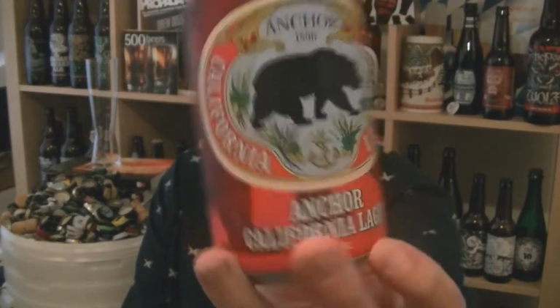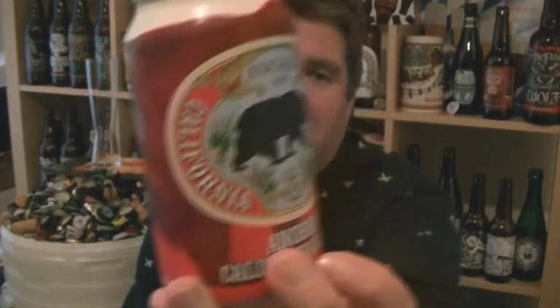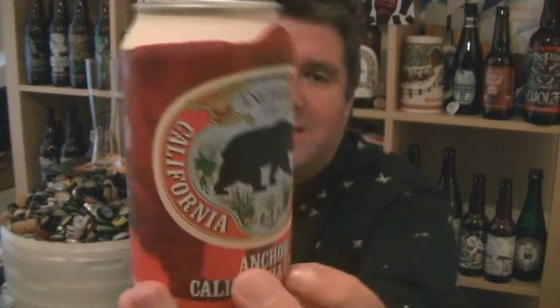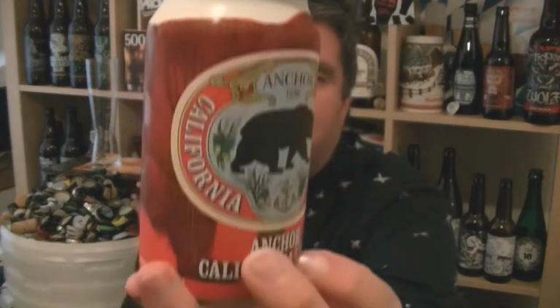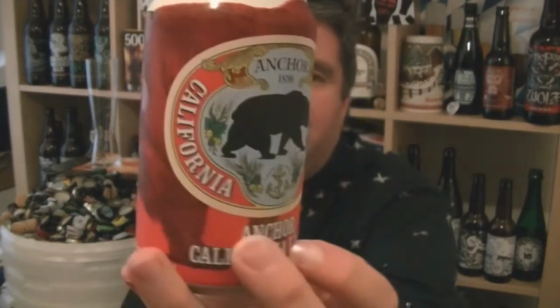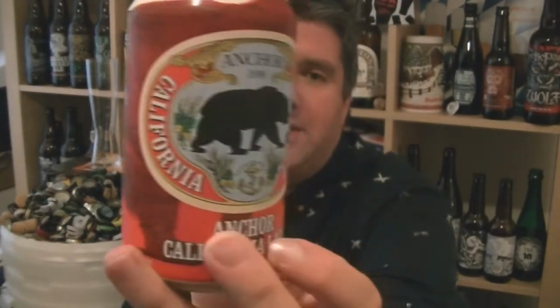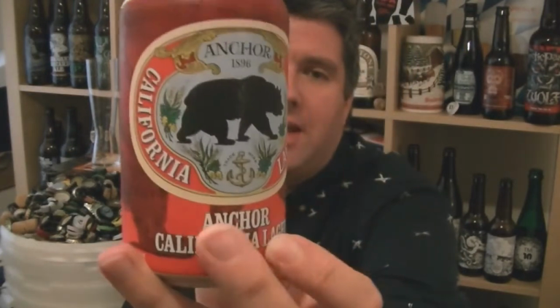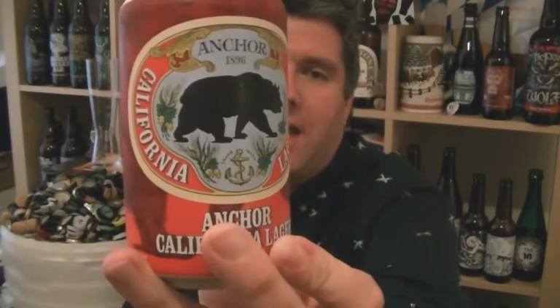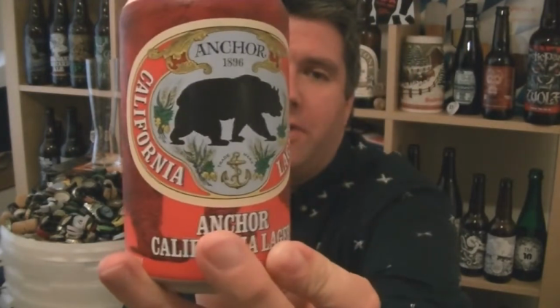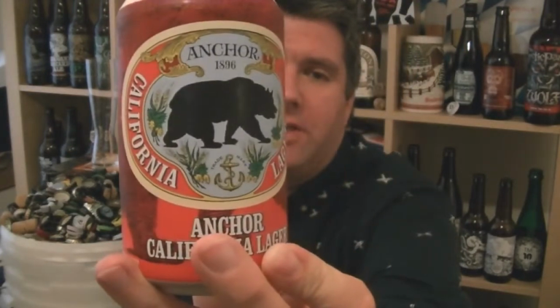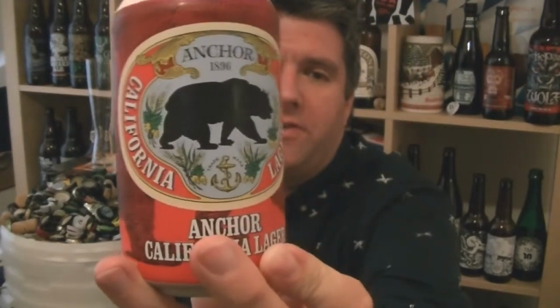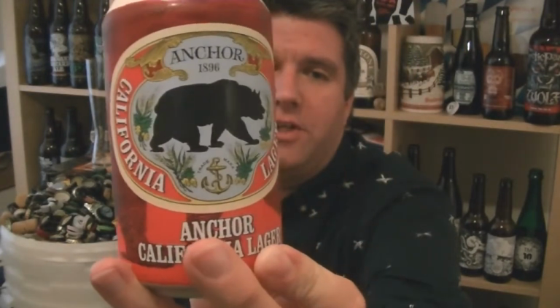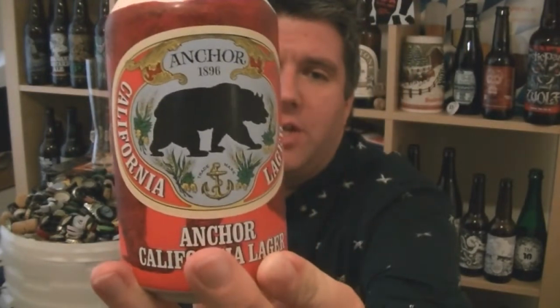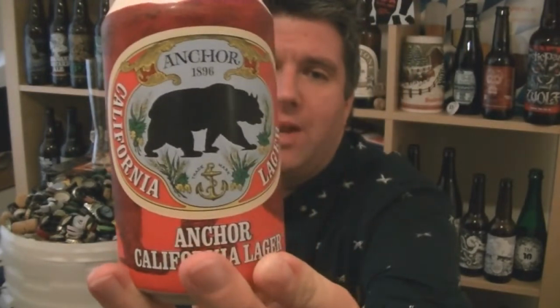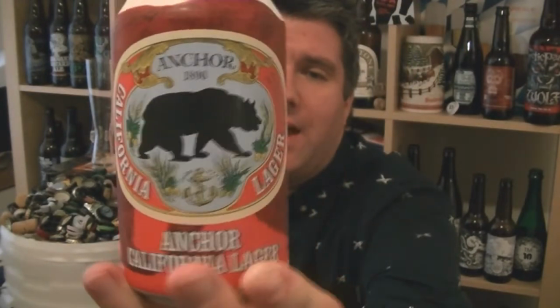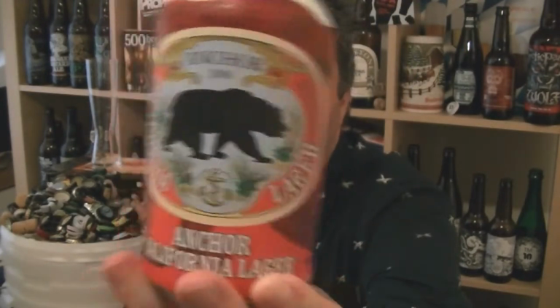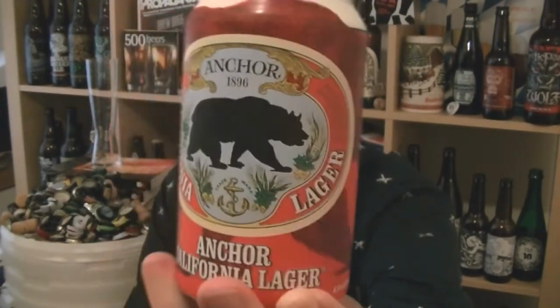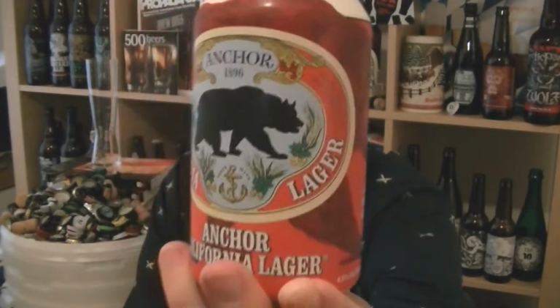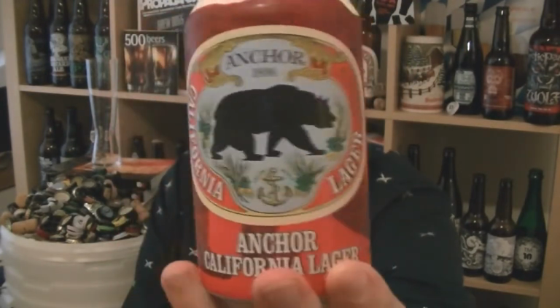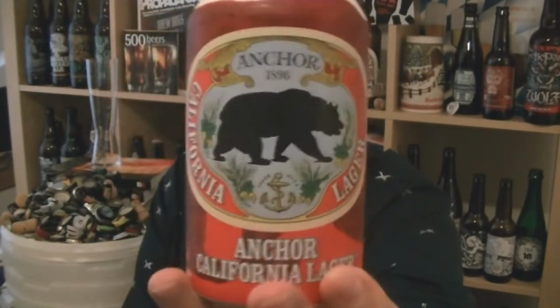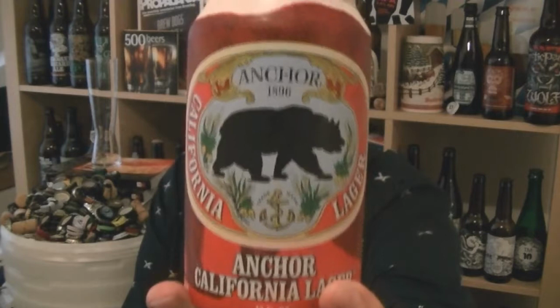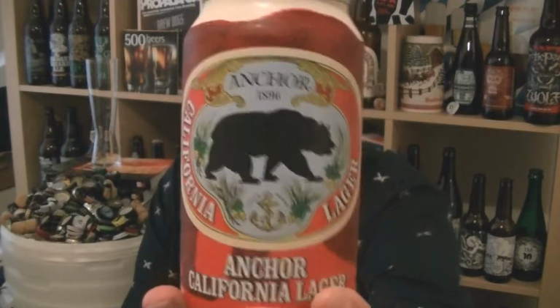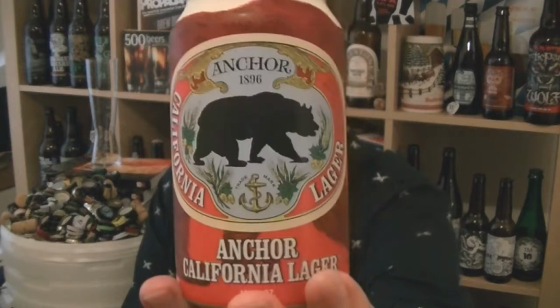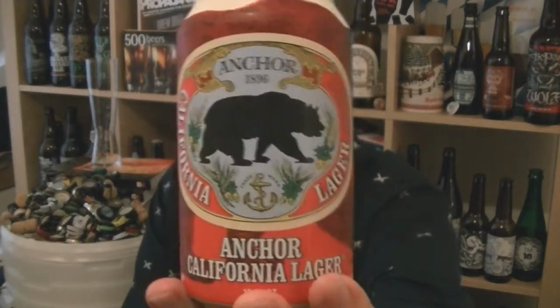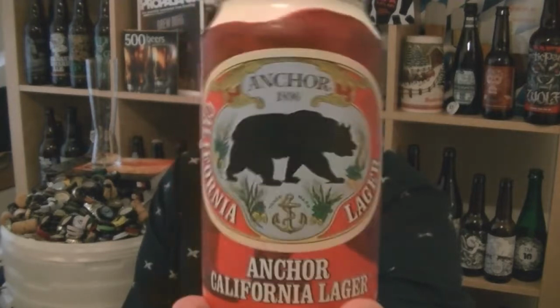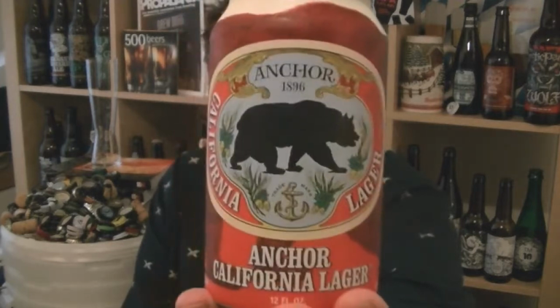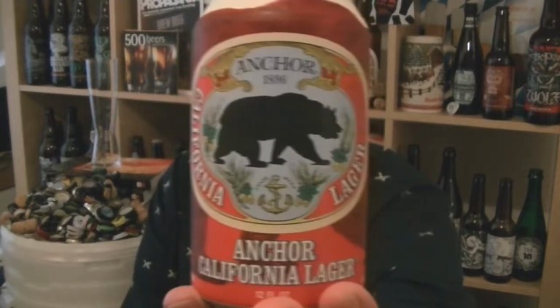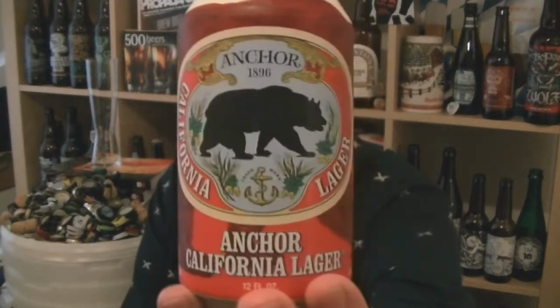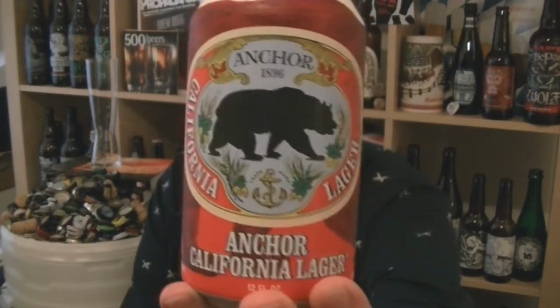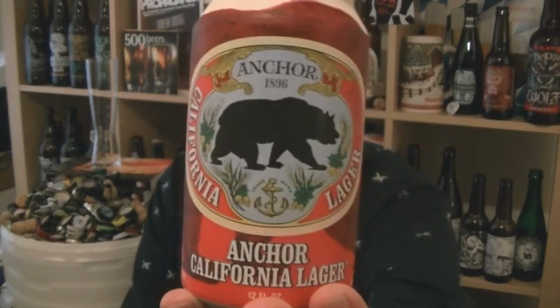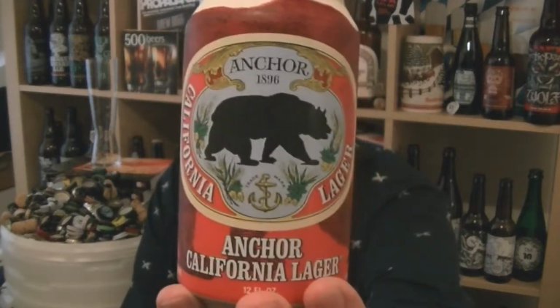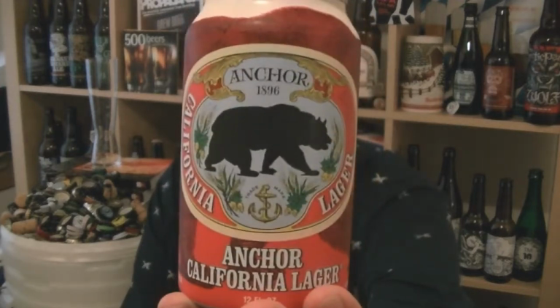Apparently it says on the side: California's first genuine lager, reborn. So this is harking back to a historical recipe.